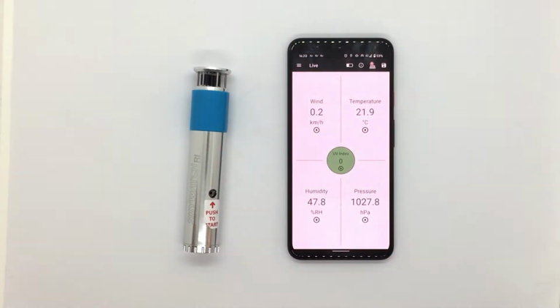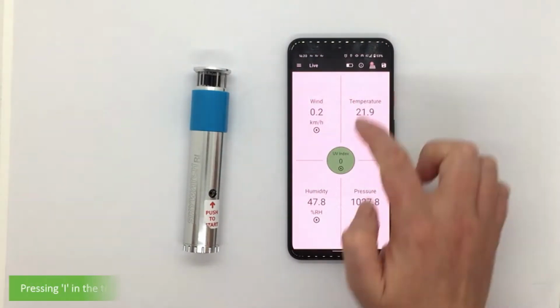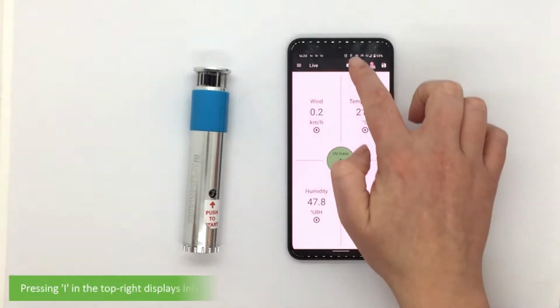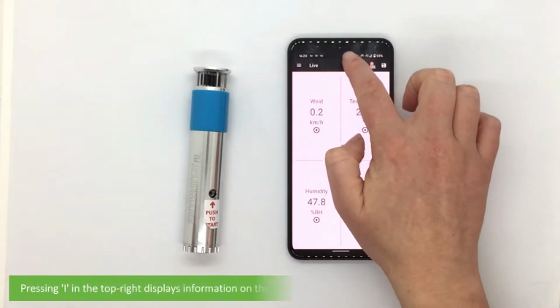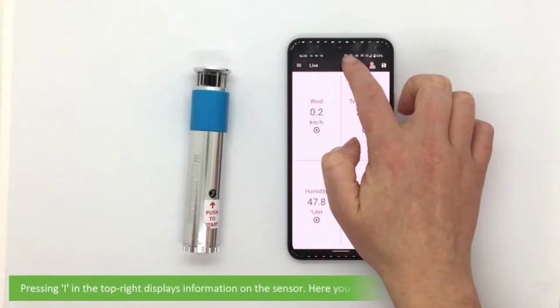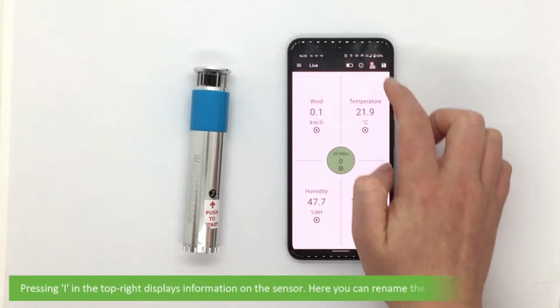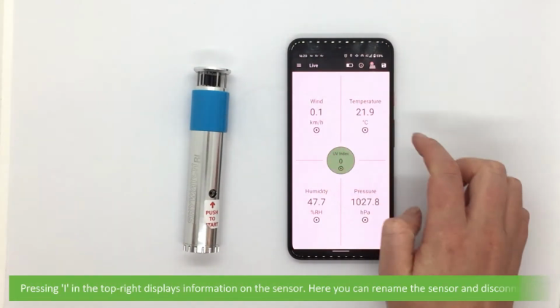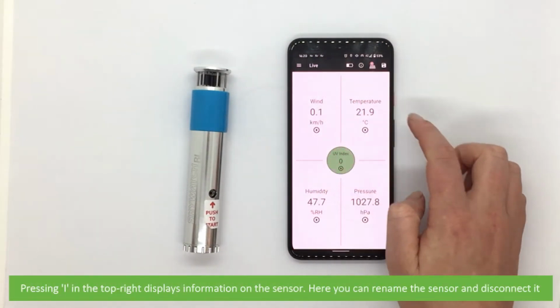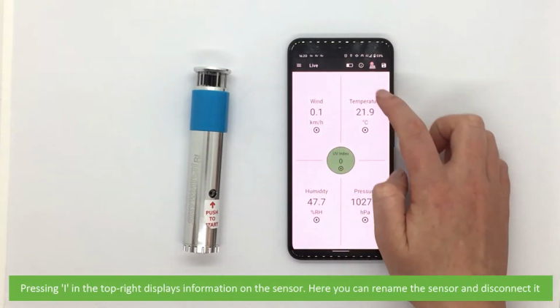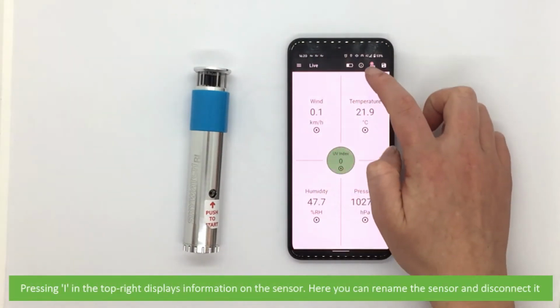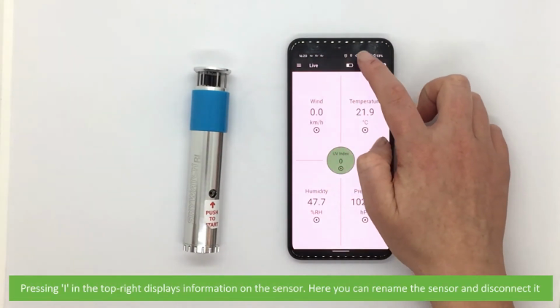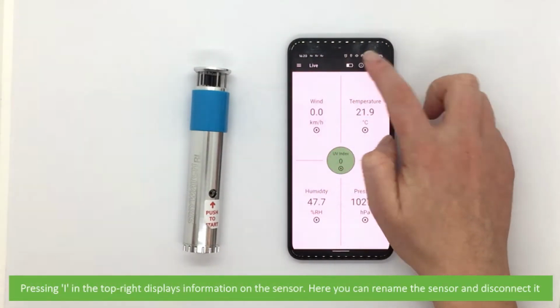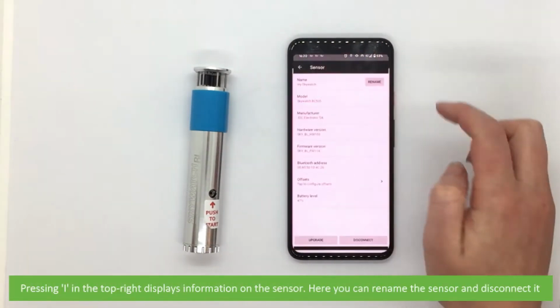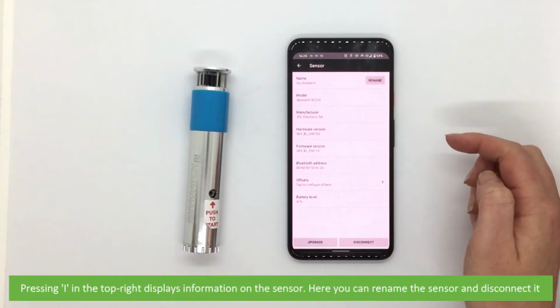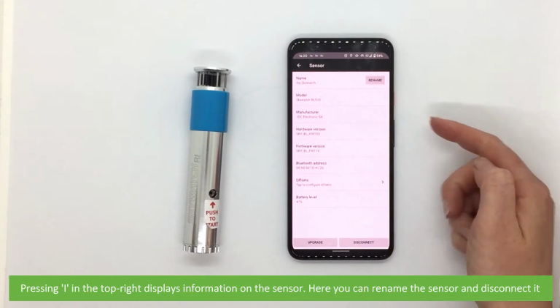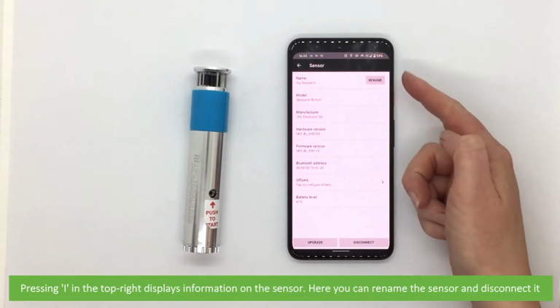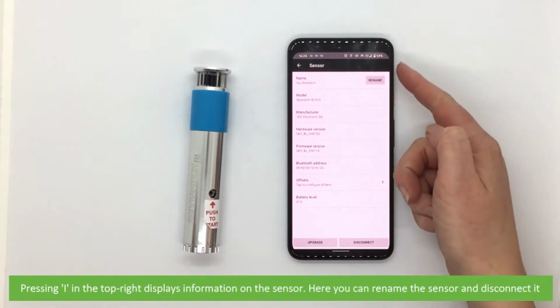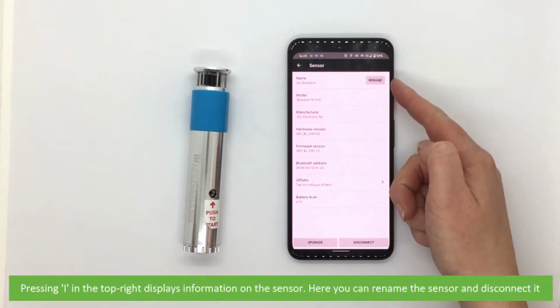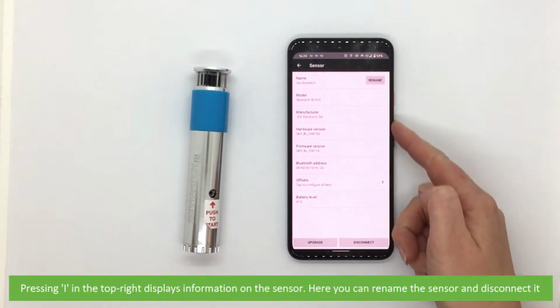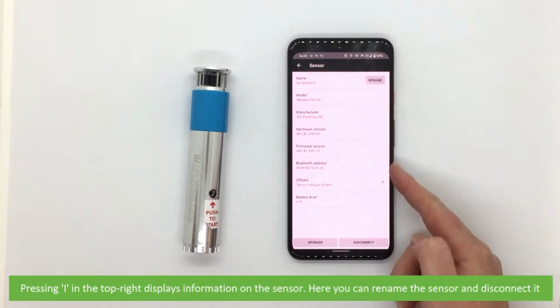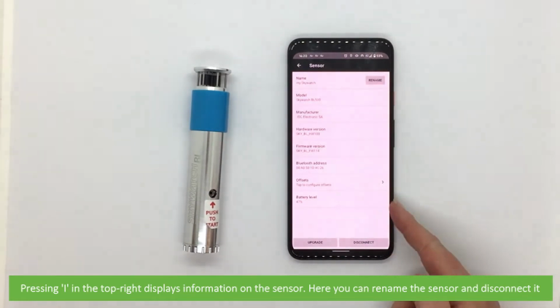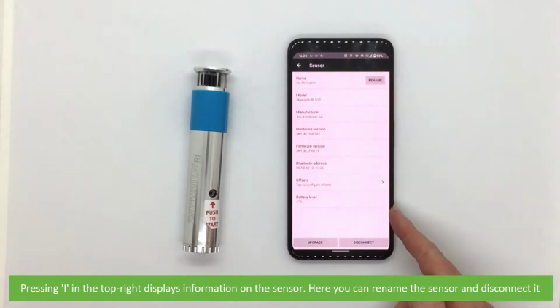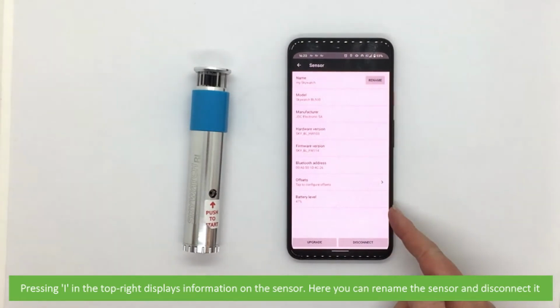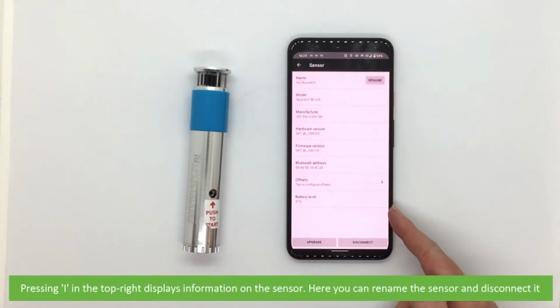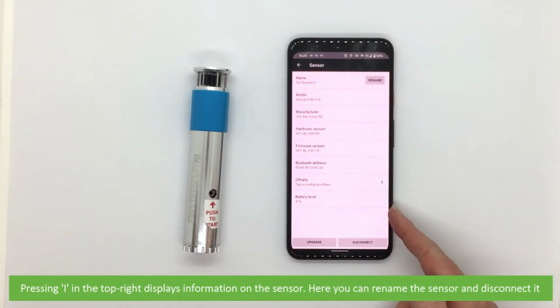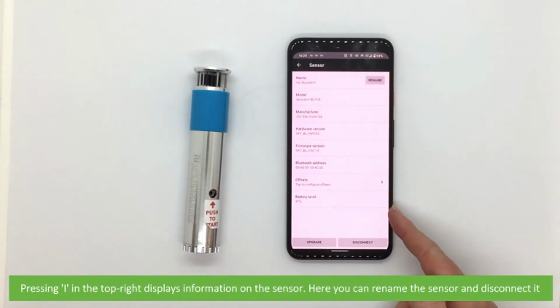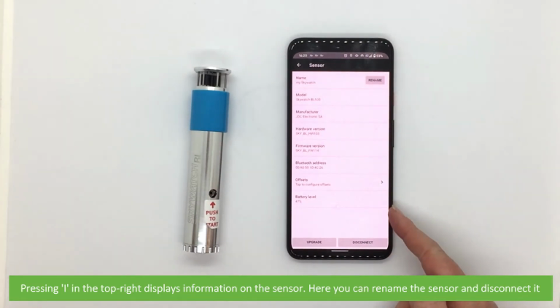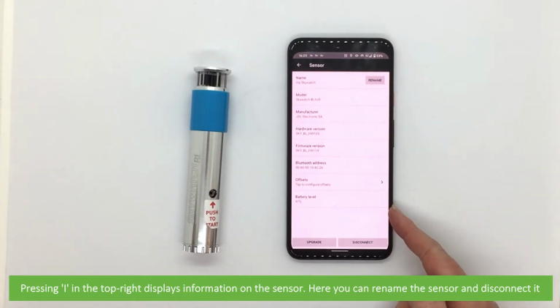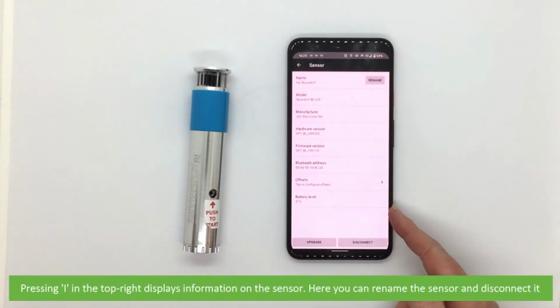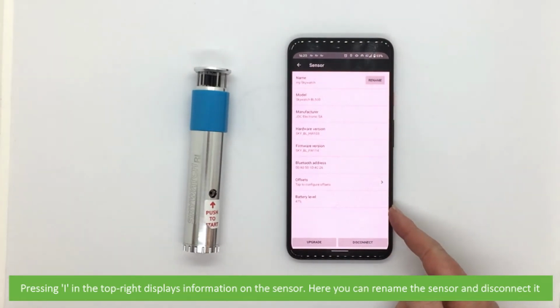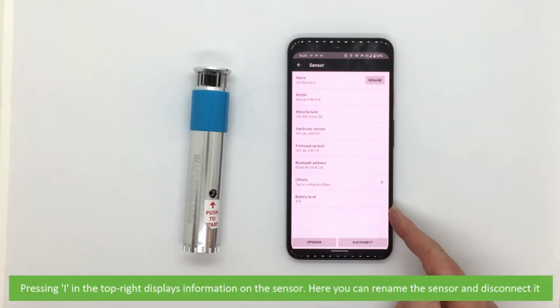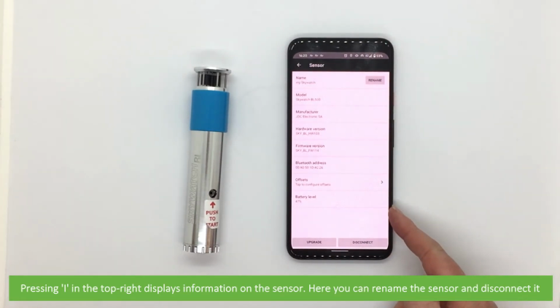Pressing the 'I' button on the top right displays information on the sensor. Here you can rename the sensor and disconnect it.